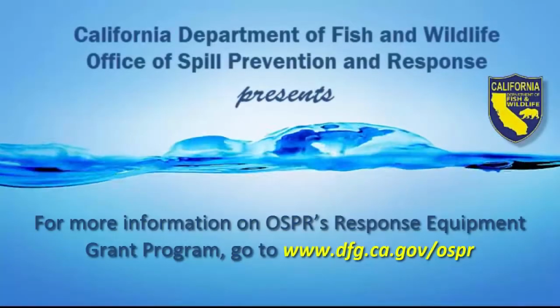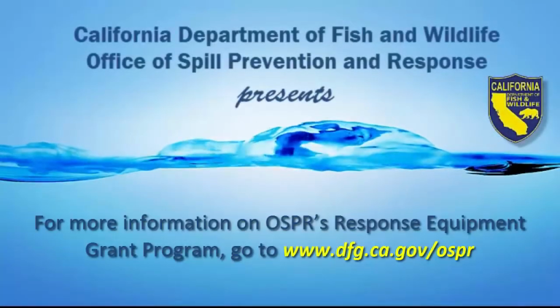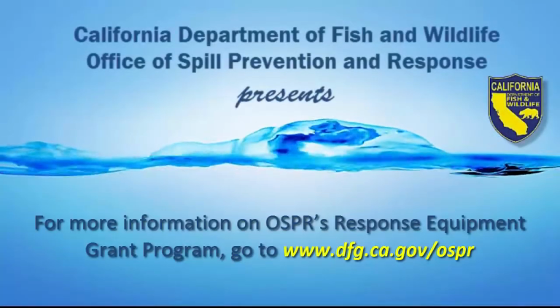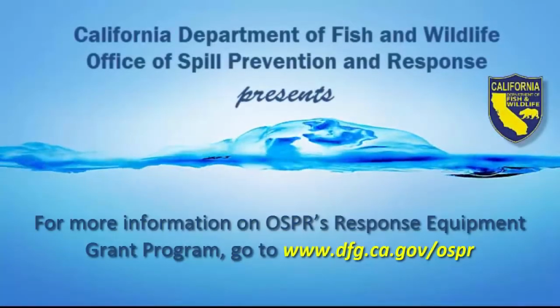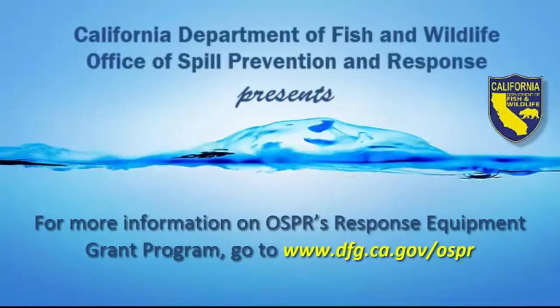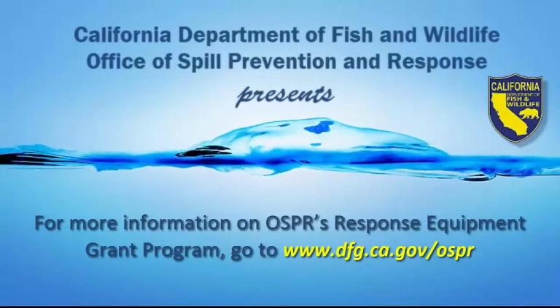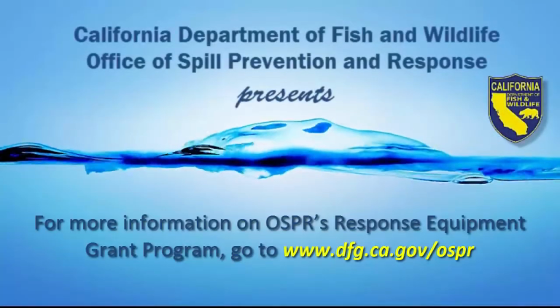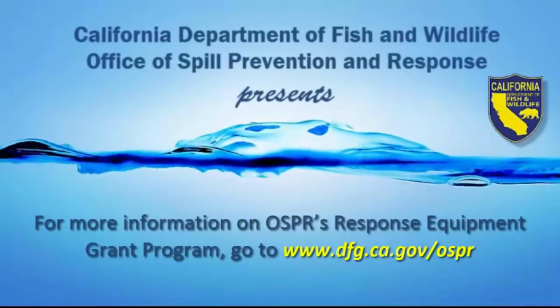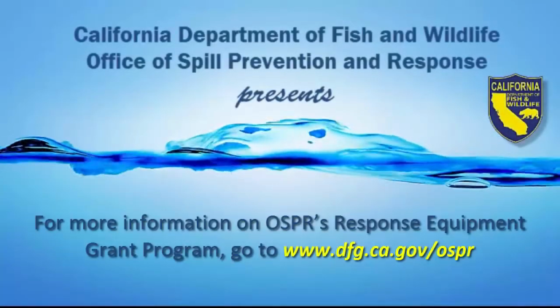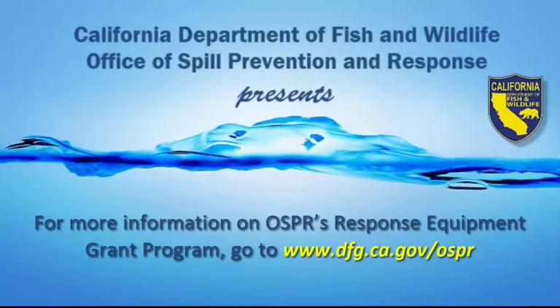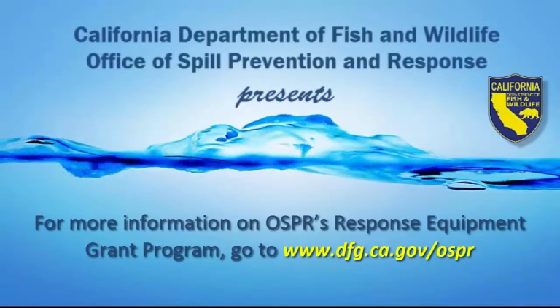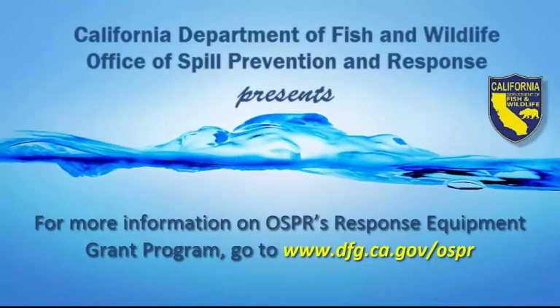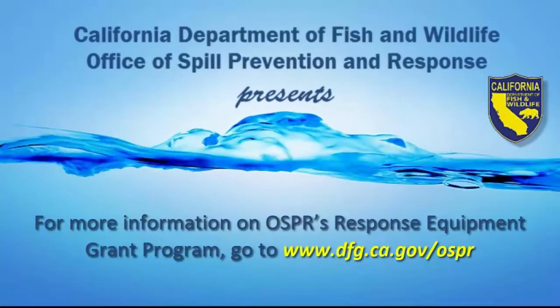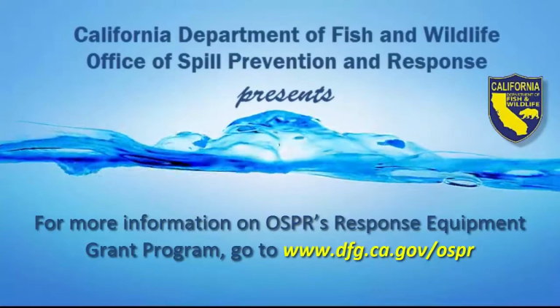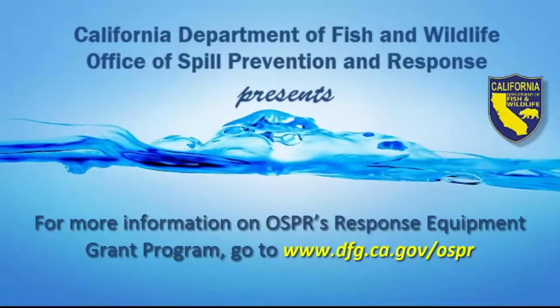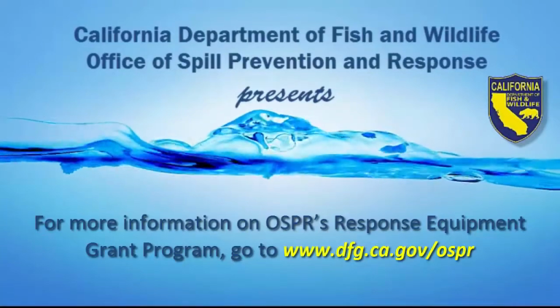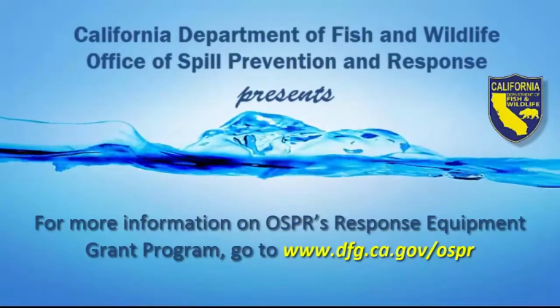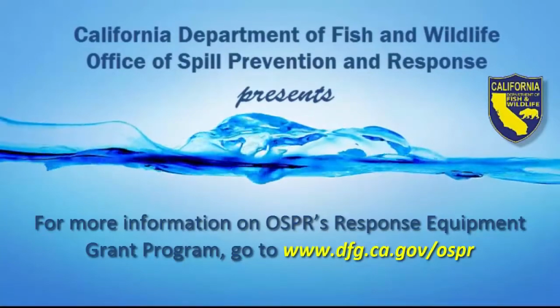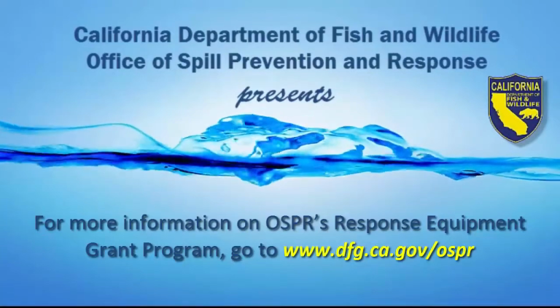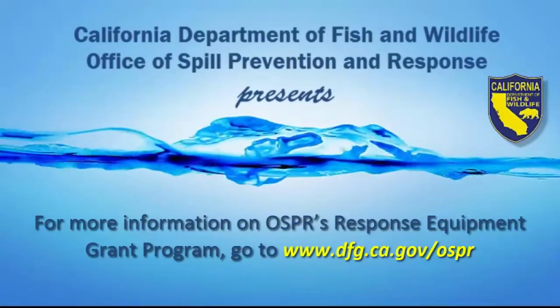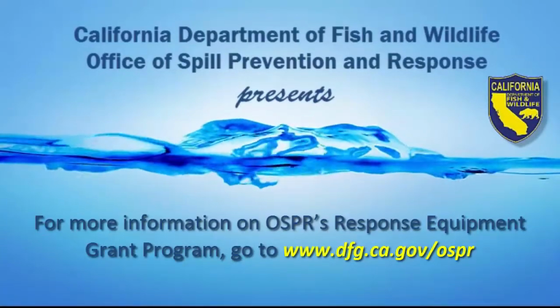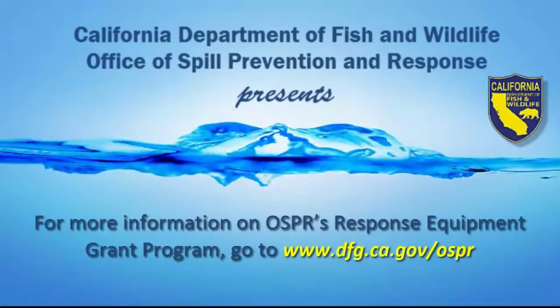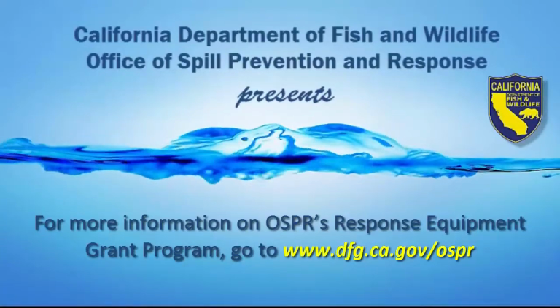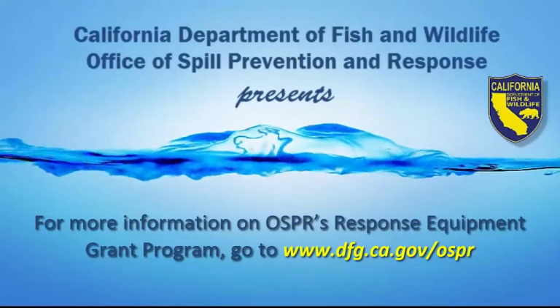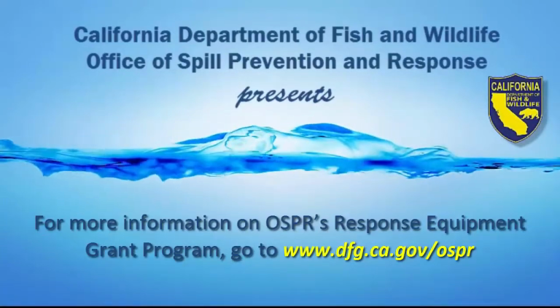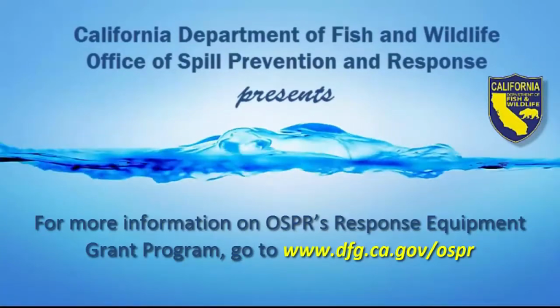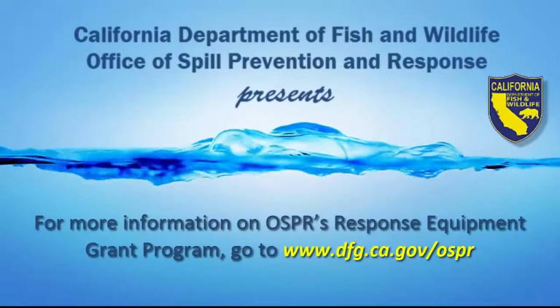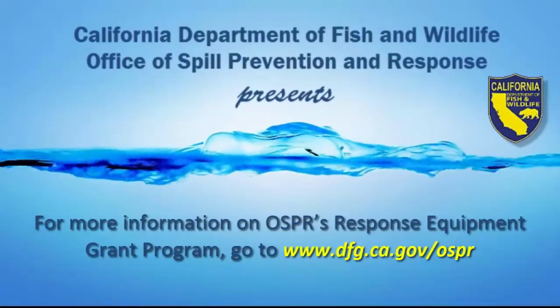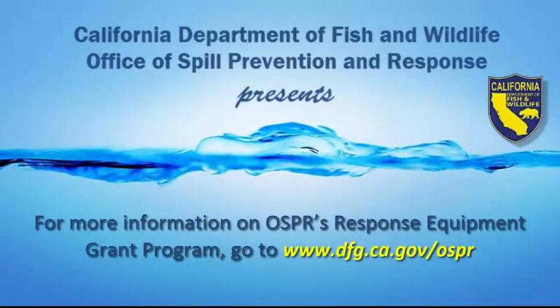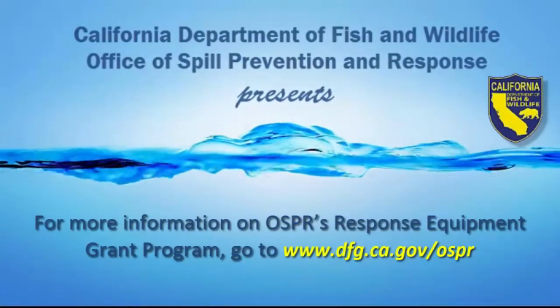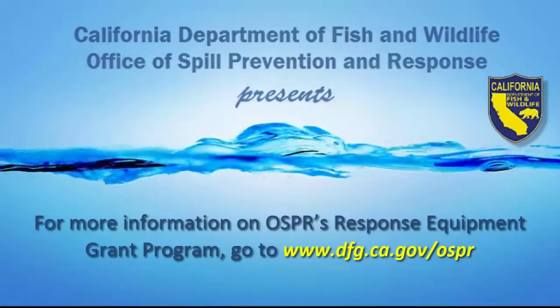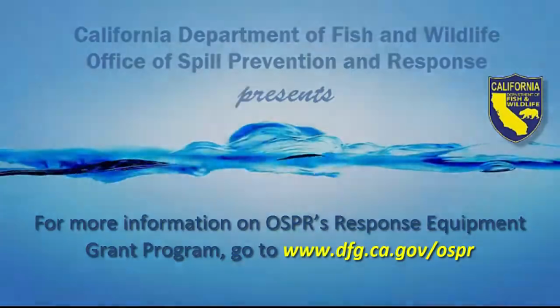For more information on OSPR's response equipment grant program, go to www.dfg.ca.gov/OSPR.